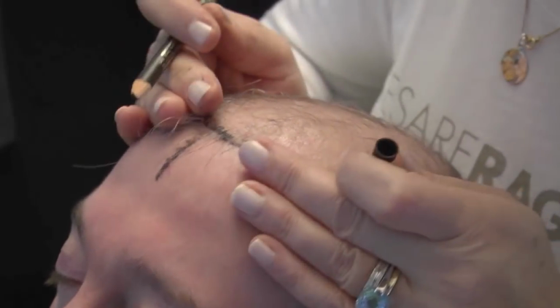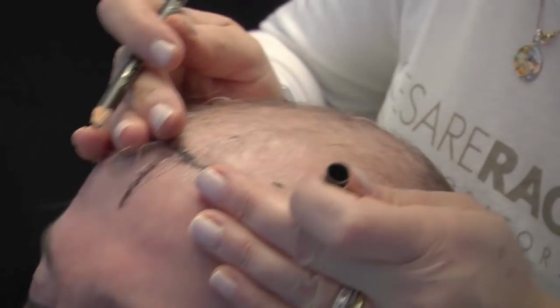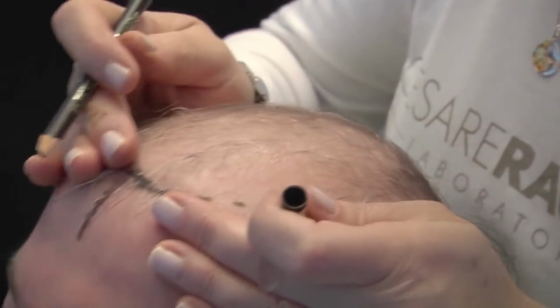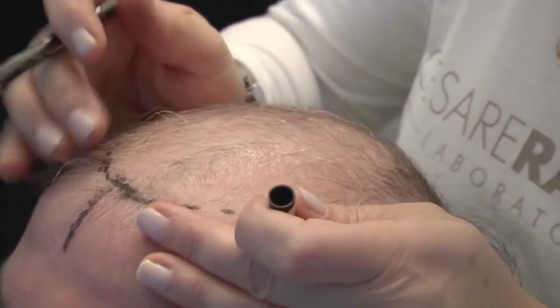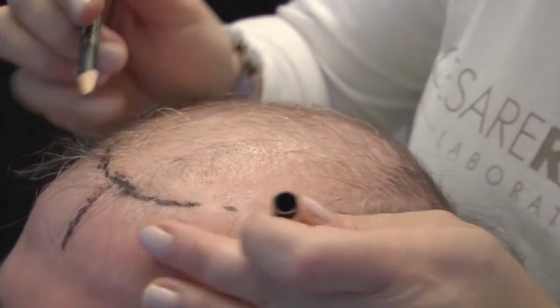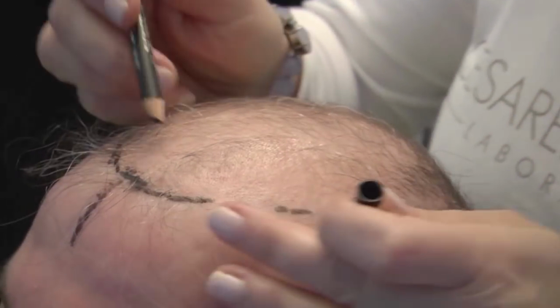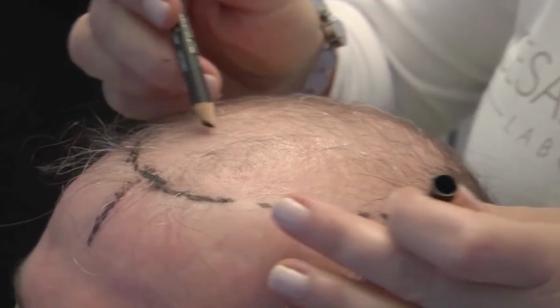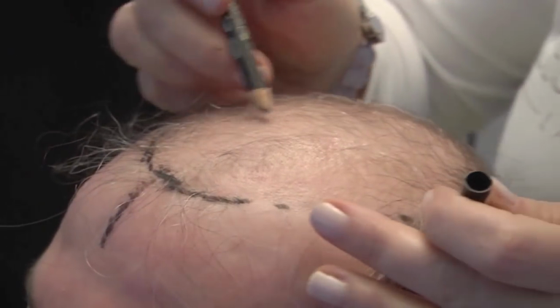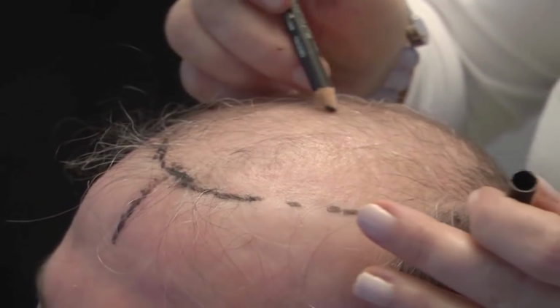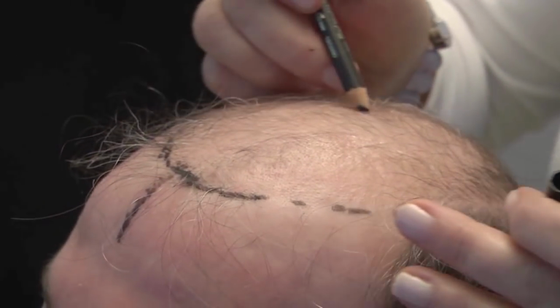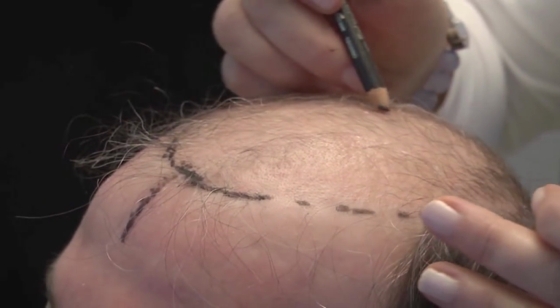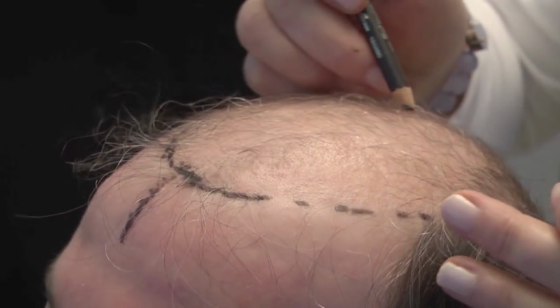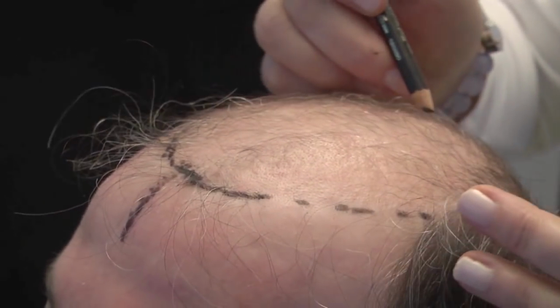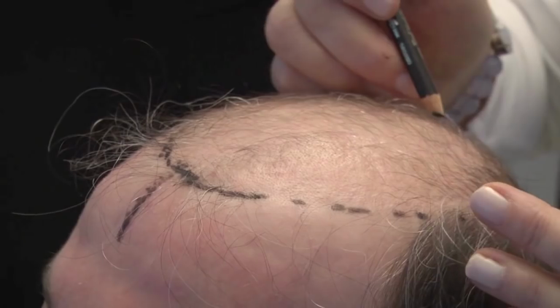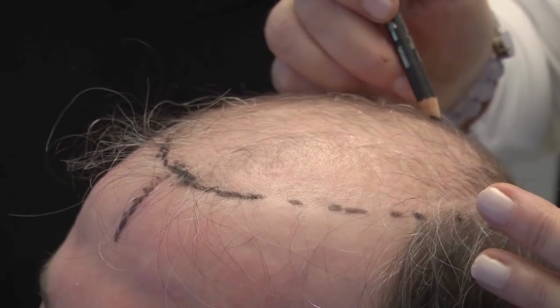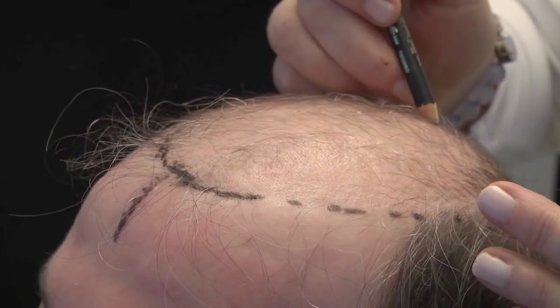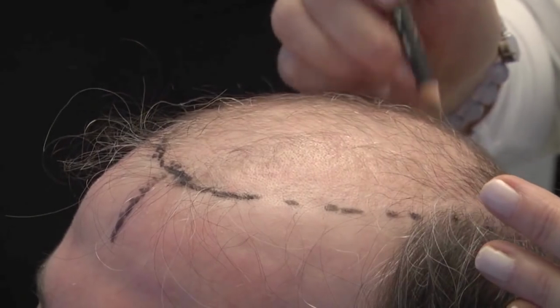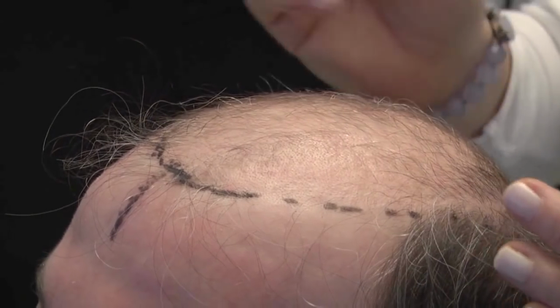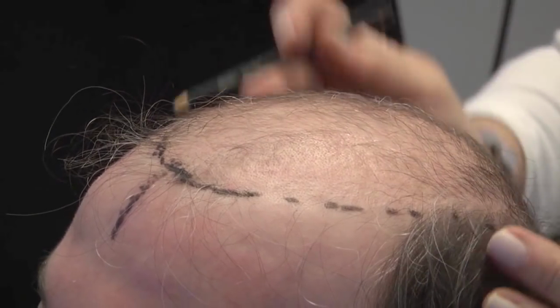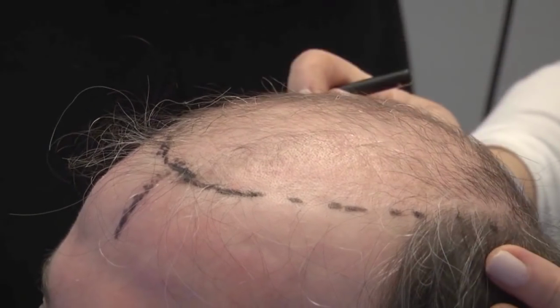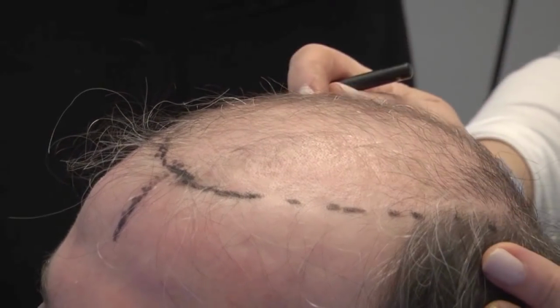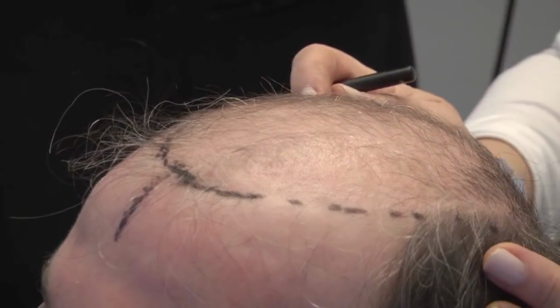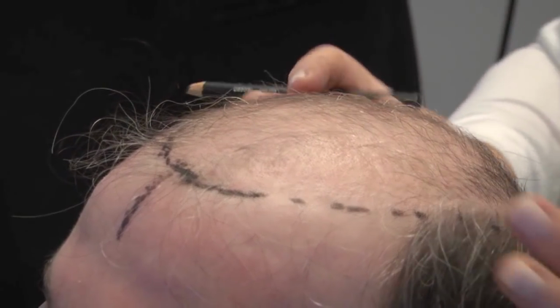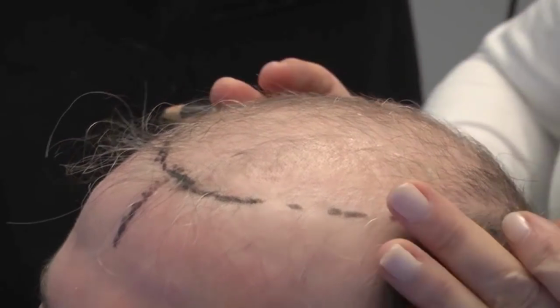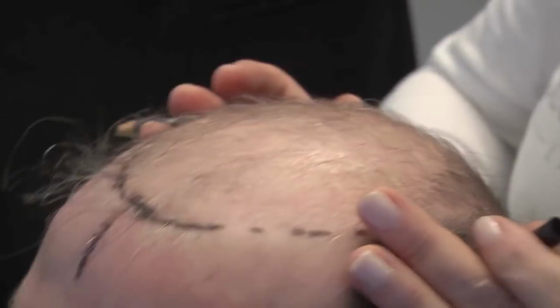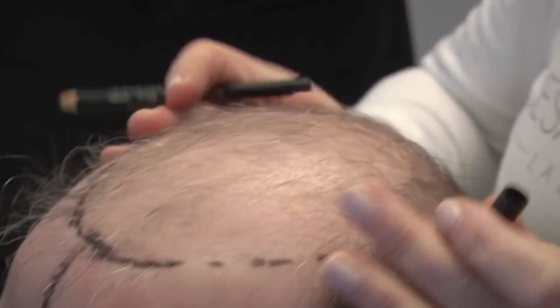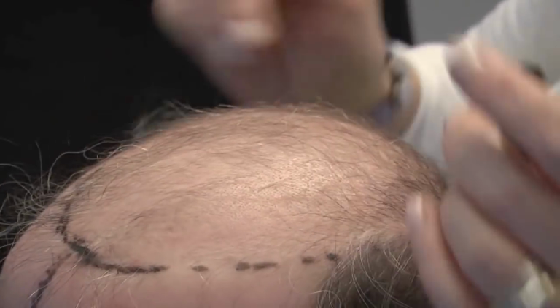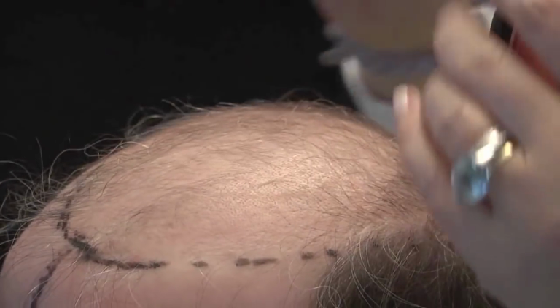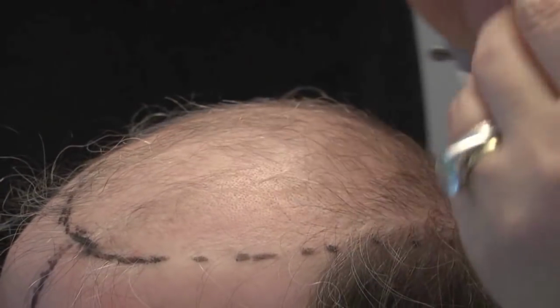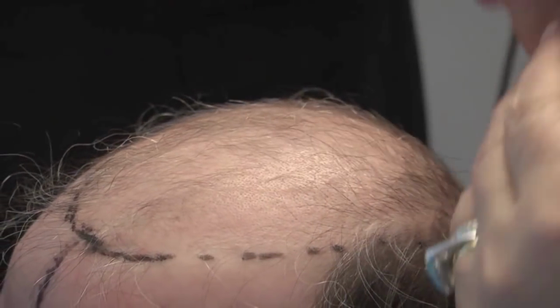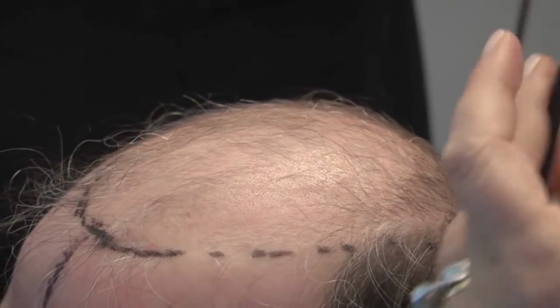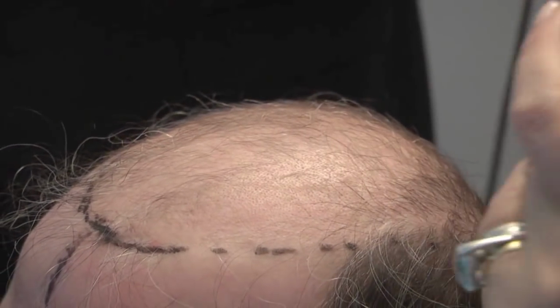Next, the consultant maps out the client's scalp and creates a replica mold.